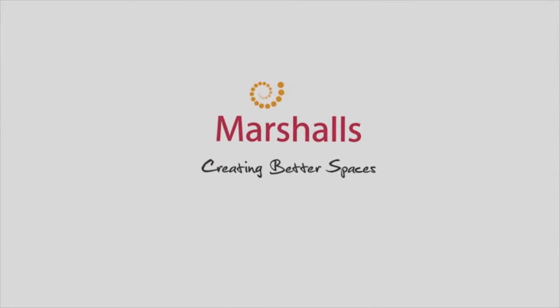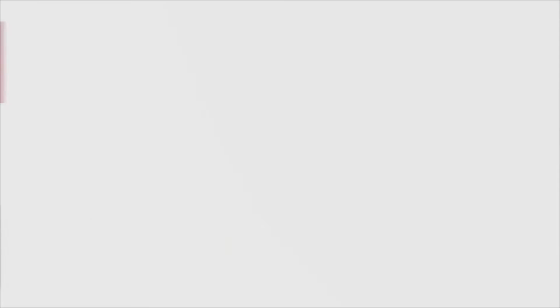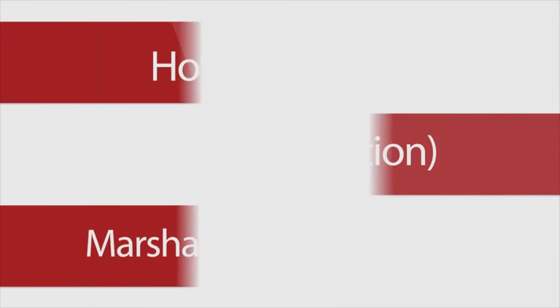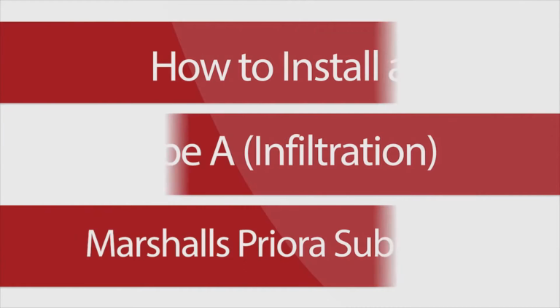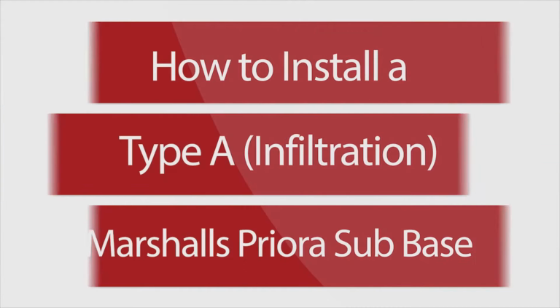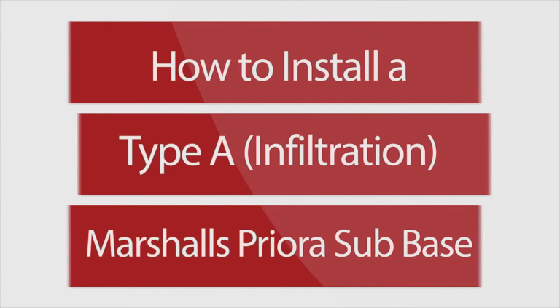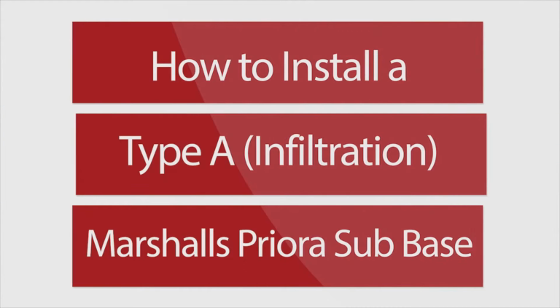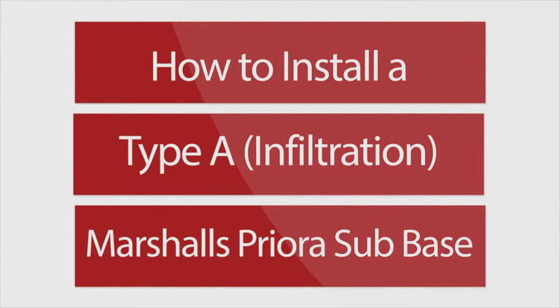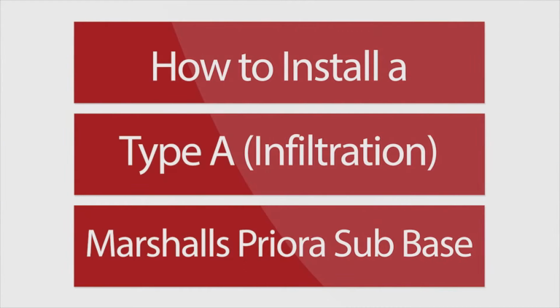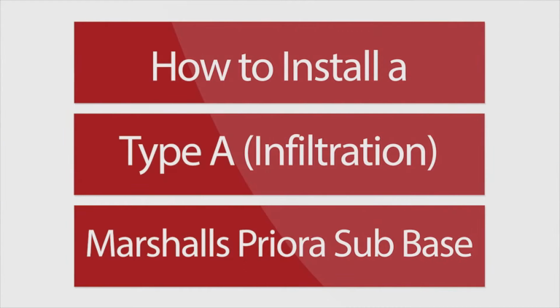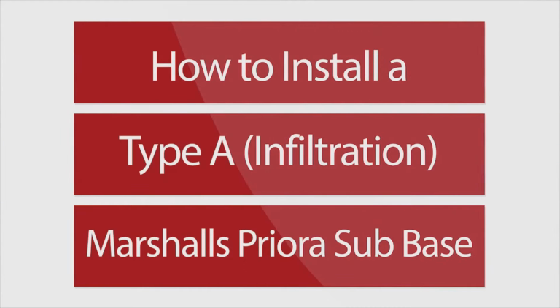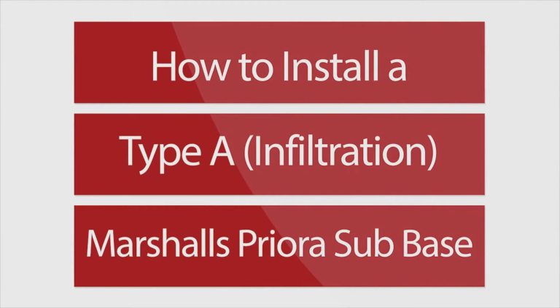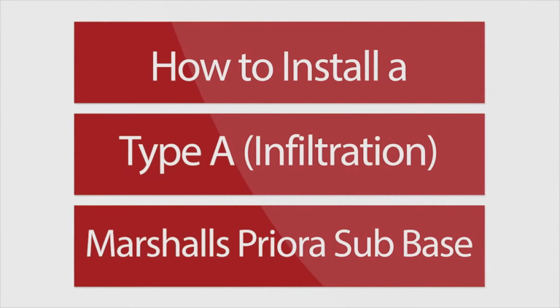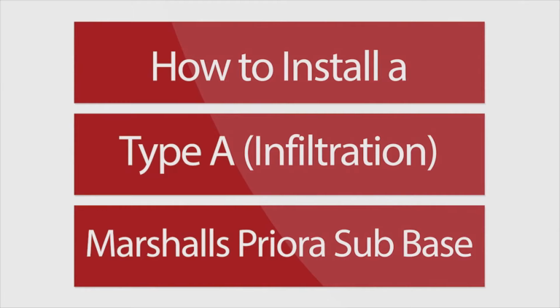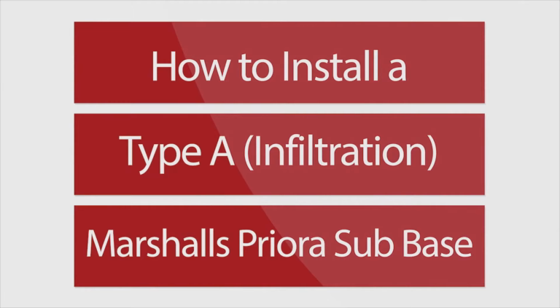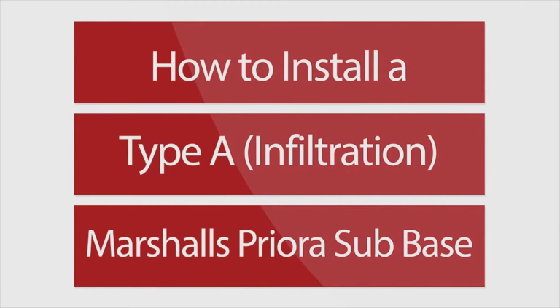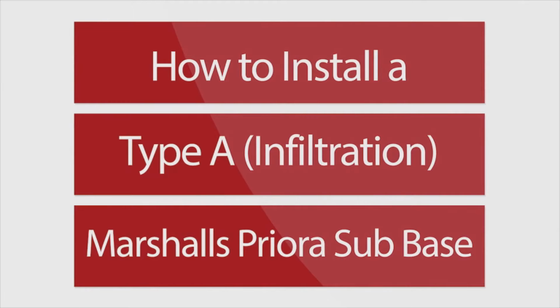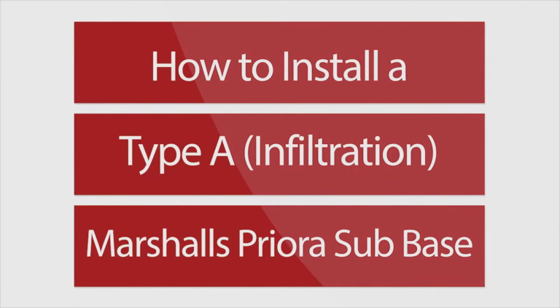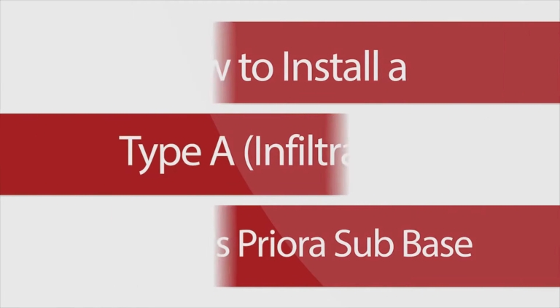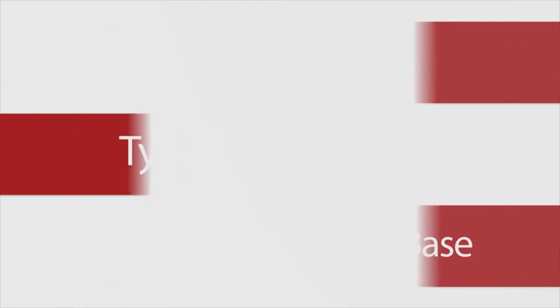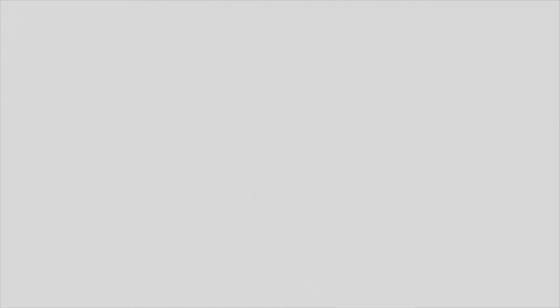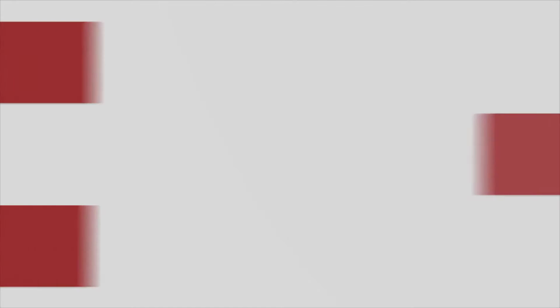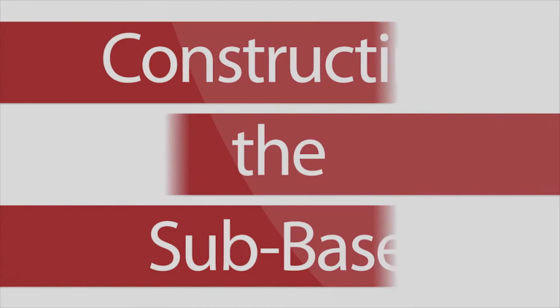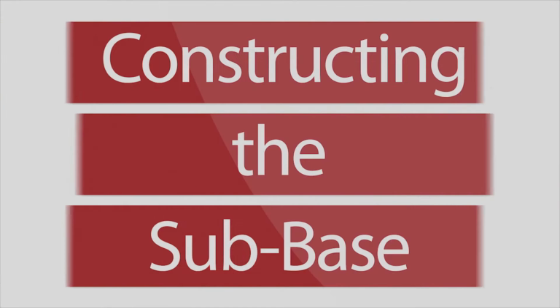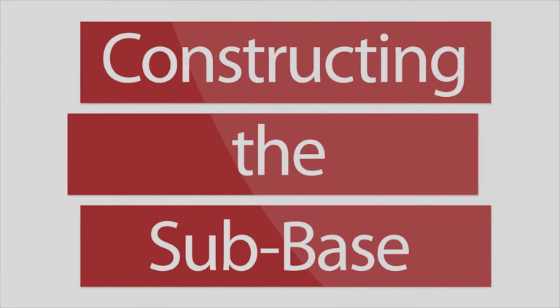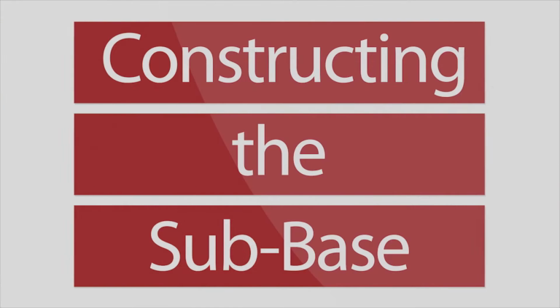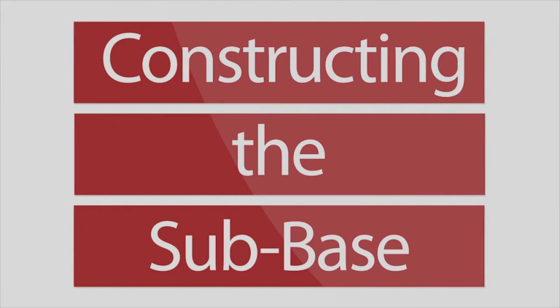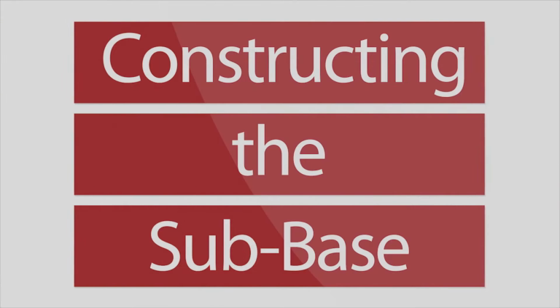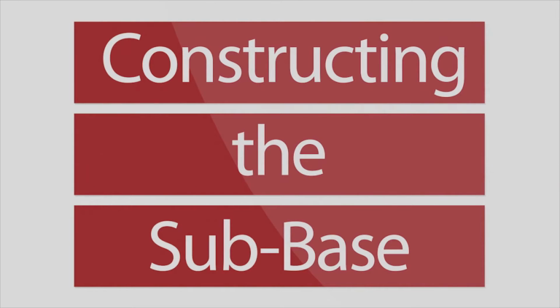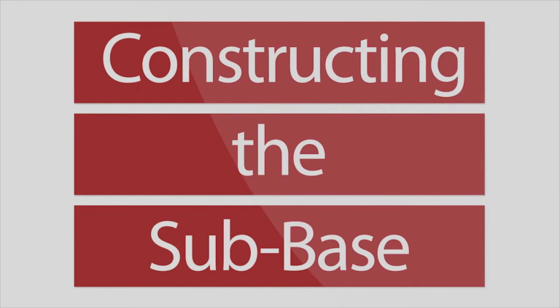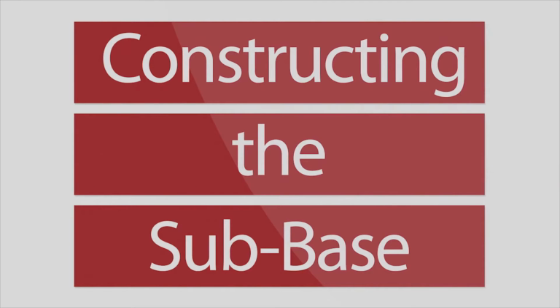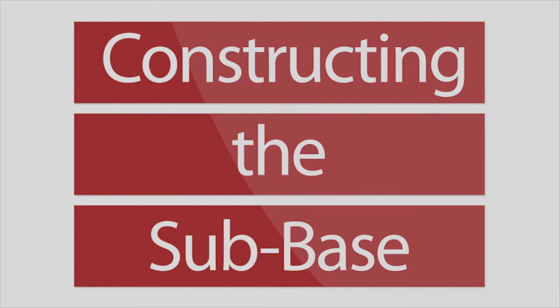How to install a Type A Marshalls Priora system. Constructing the sub base.